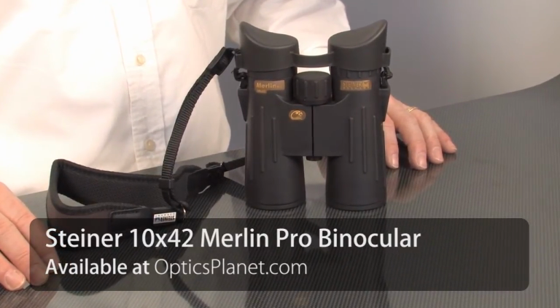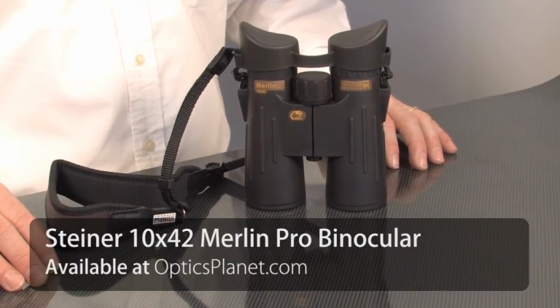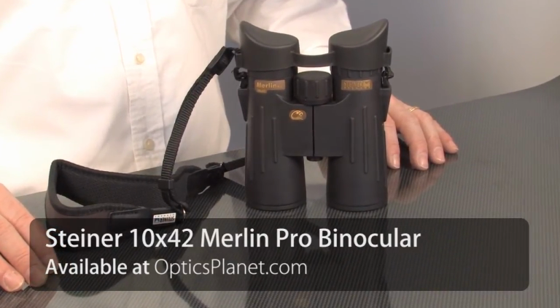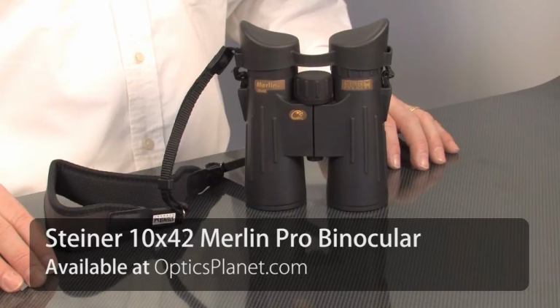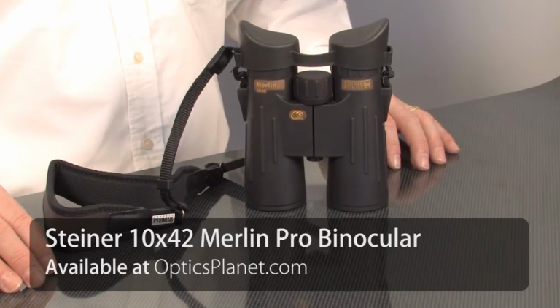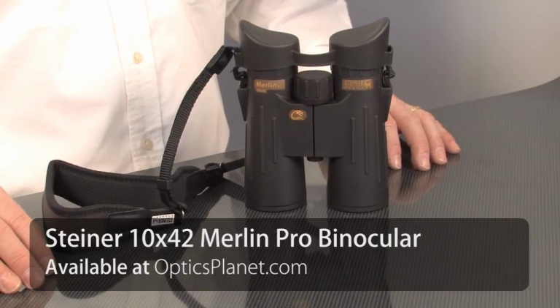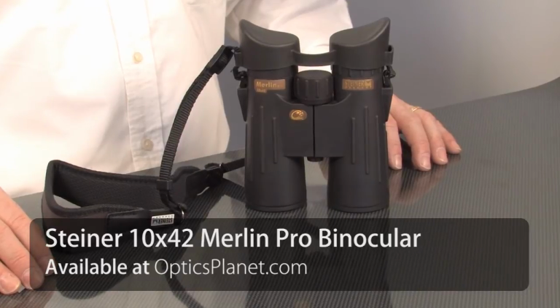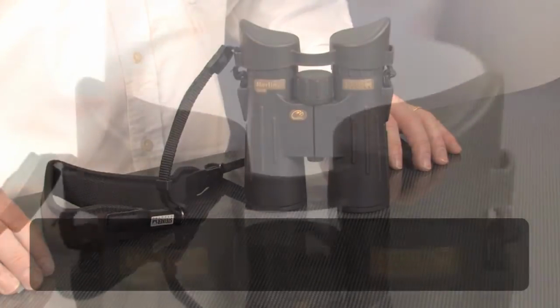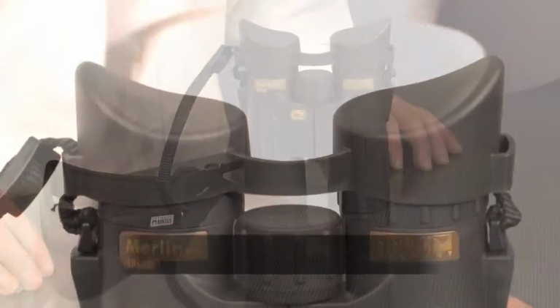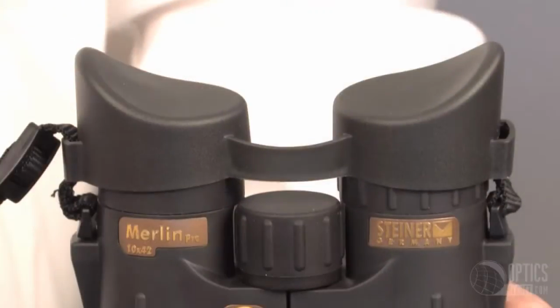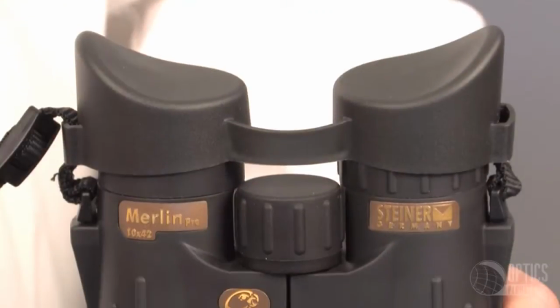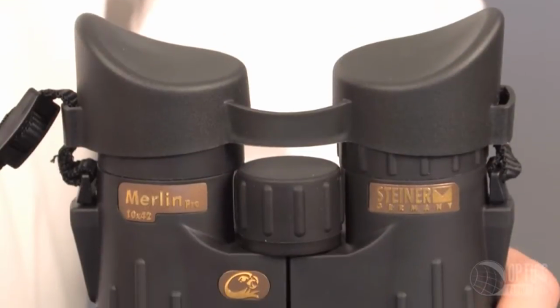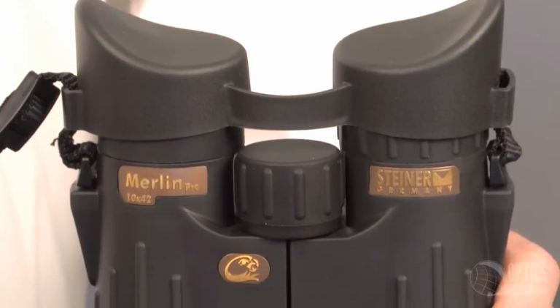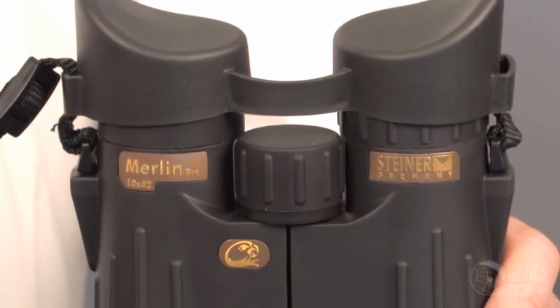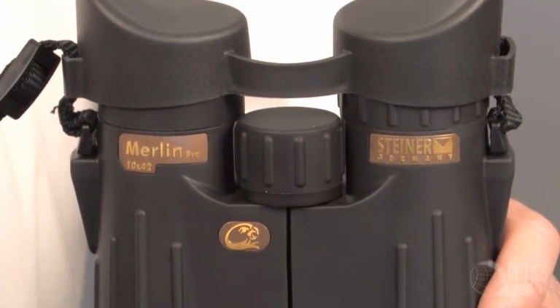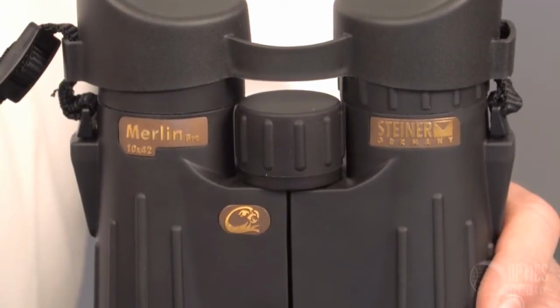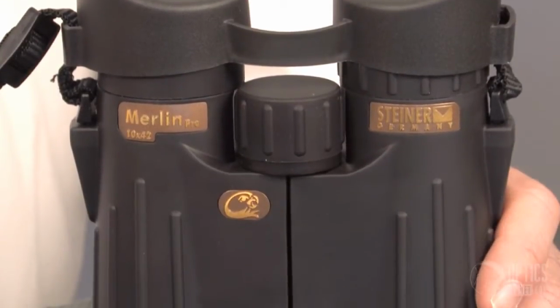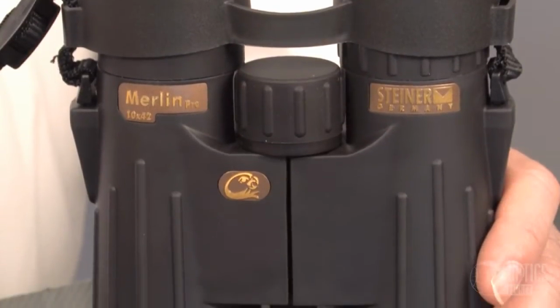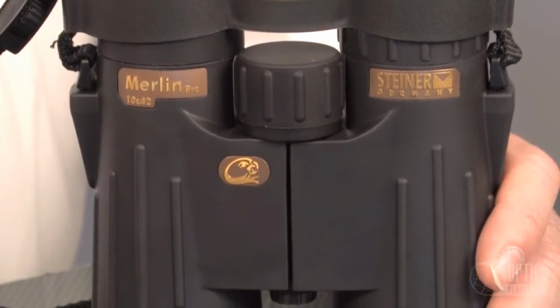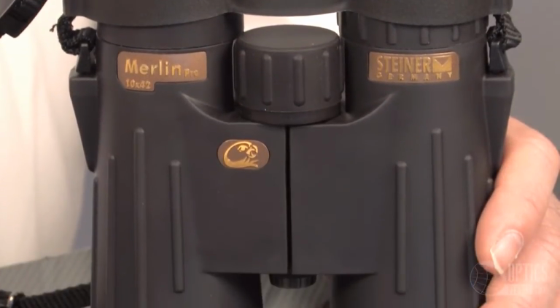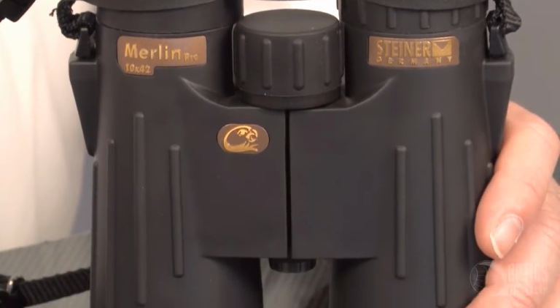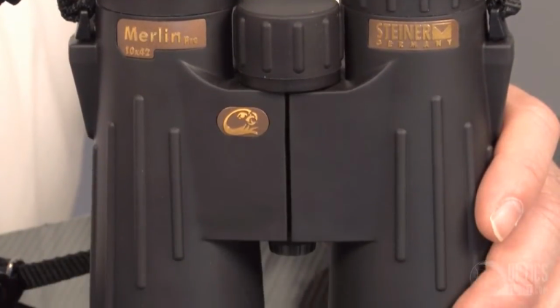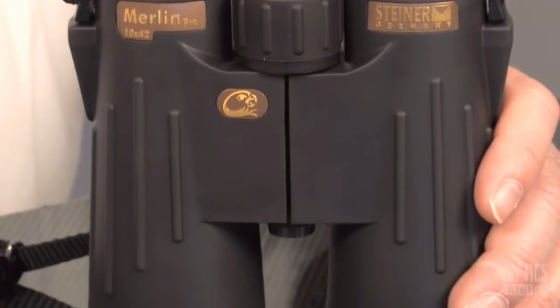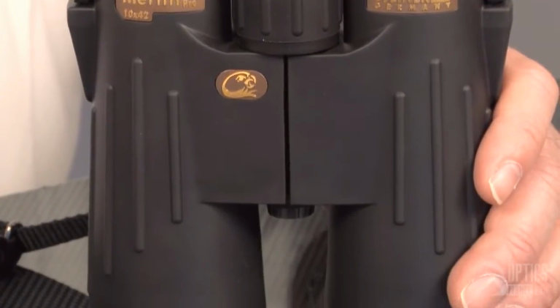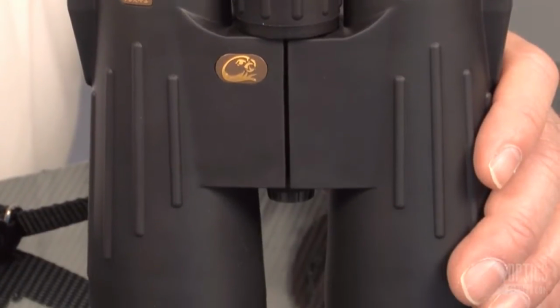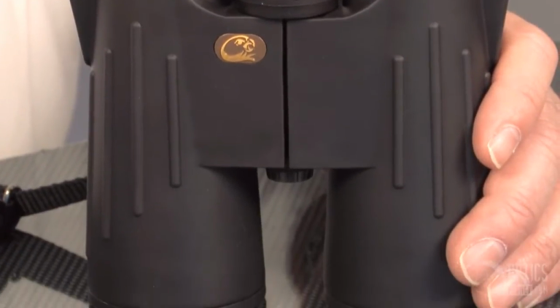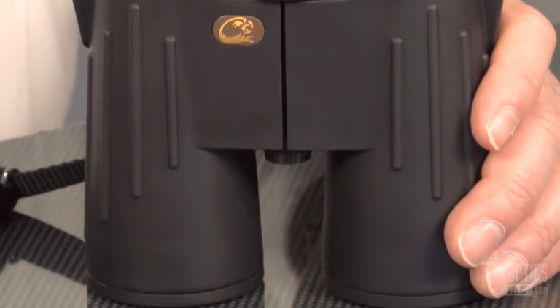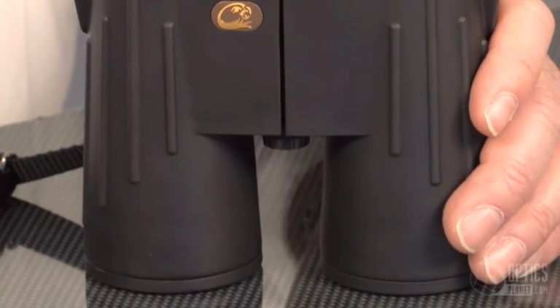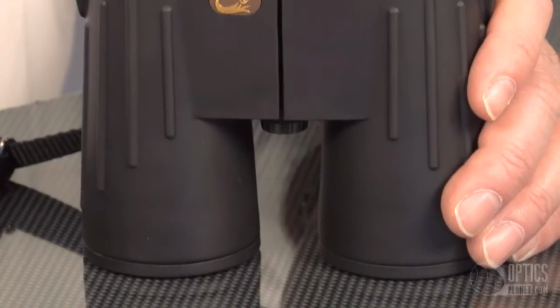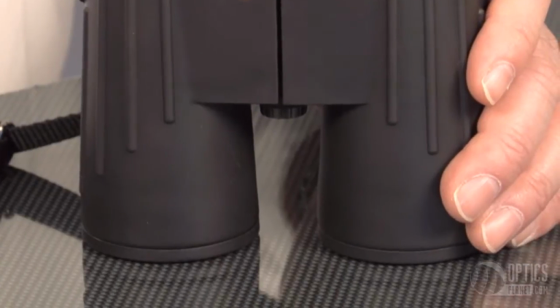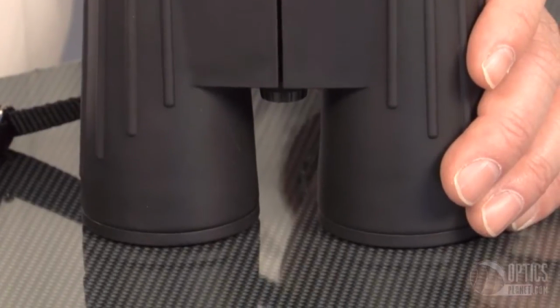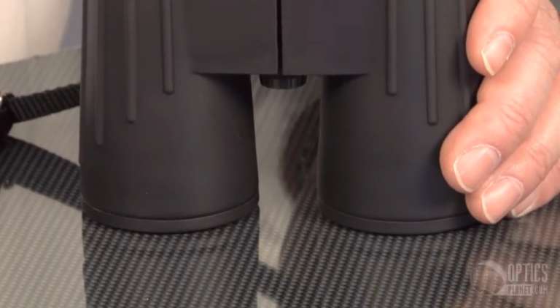These are wonderful binoculars if you're using them for nature observation. This is a 10 power magnification.